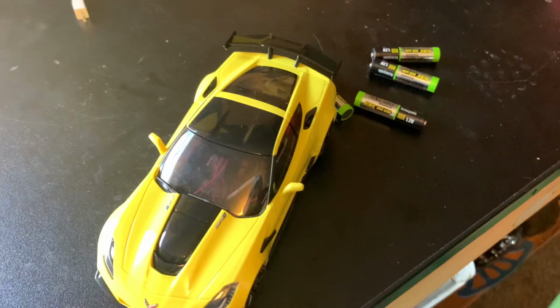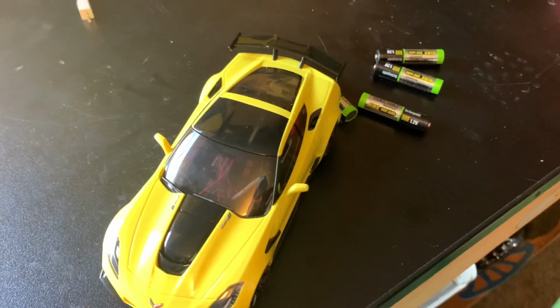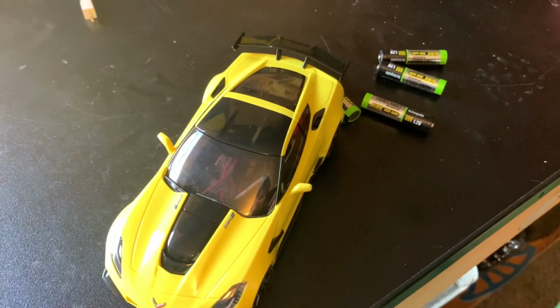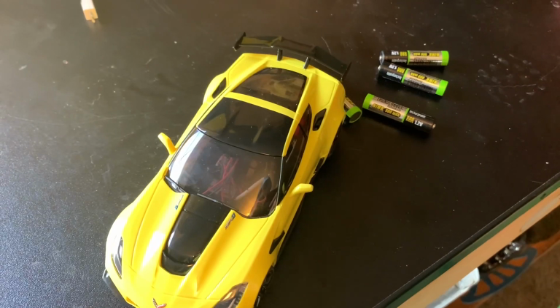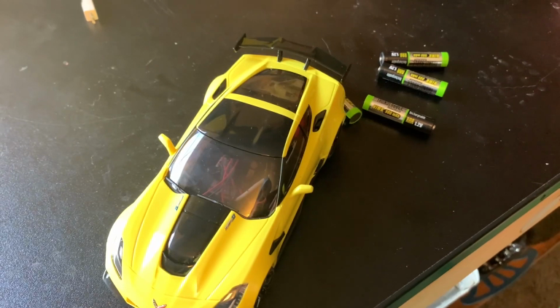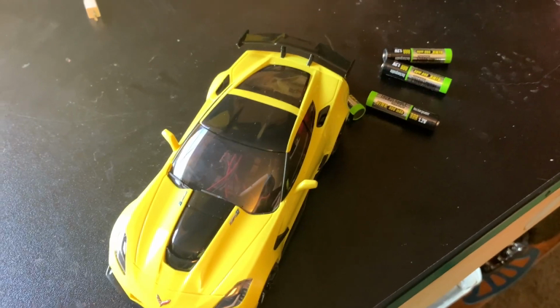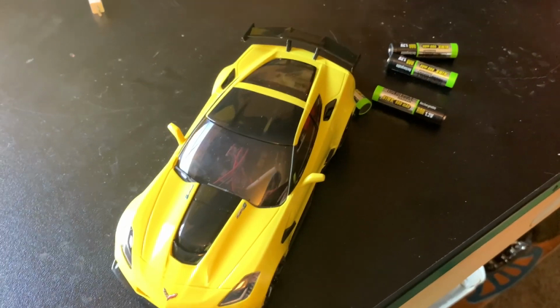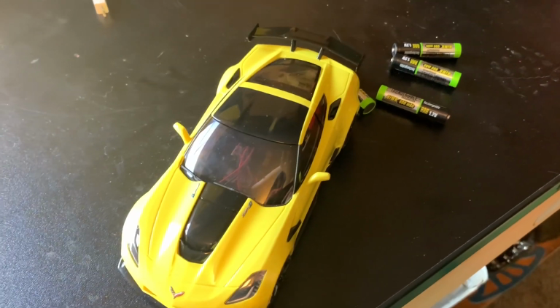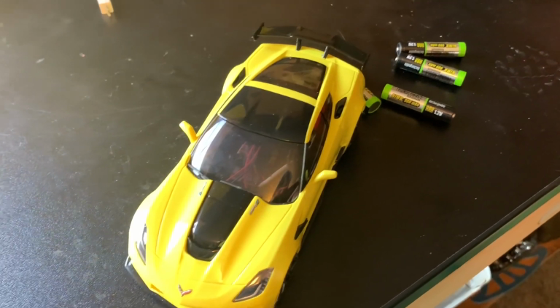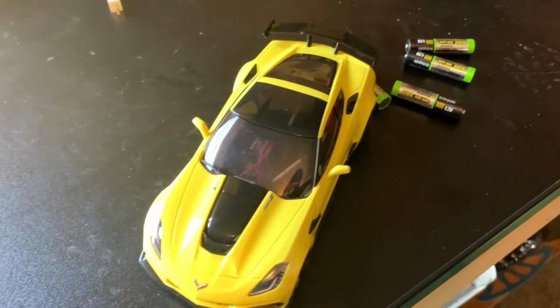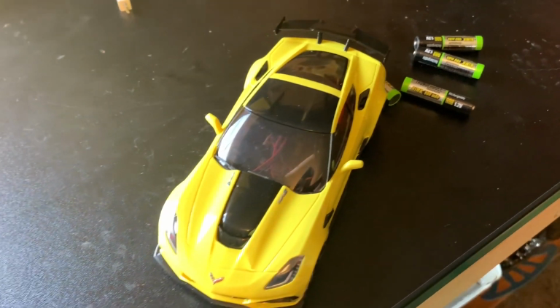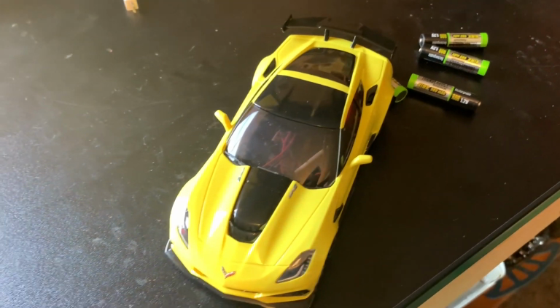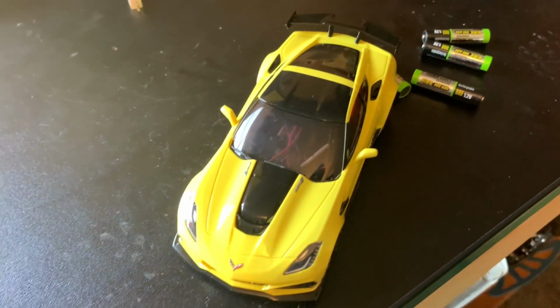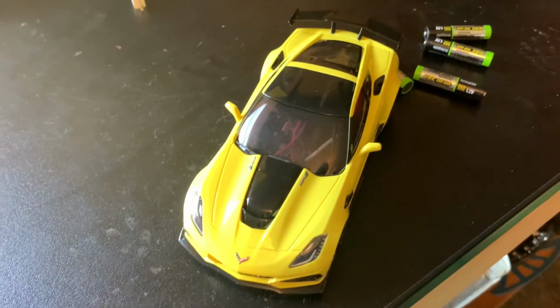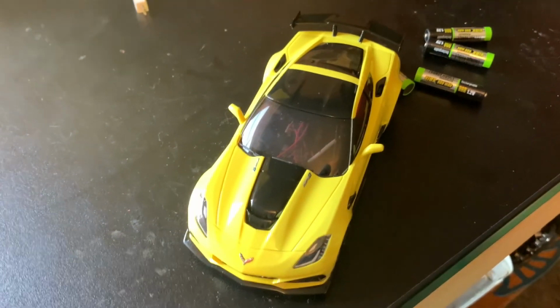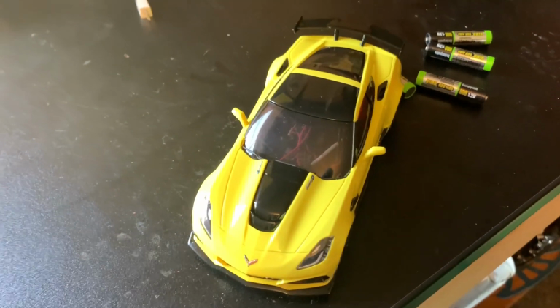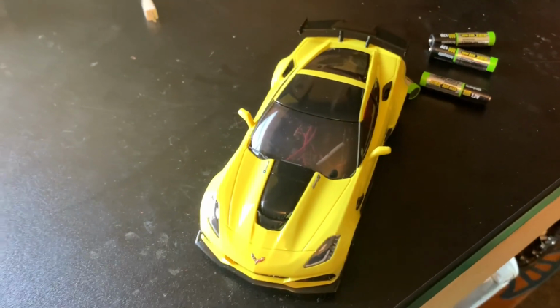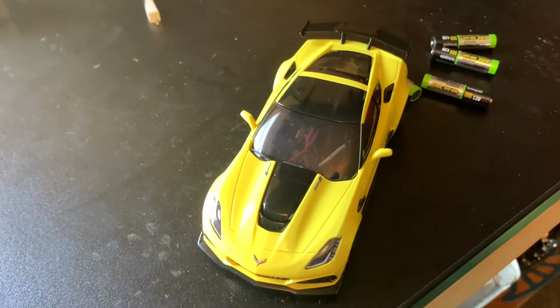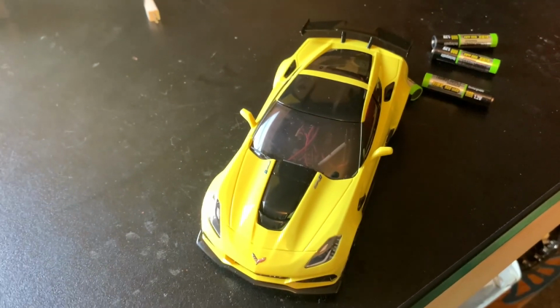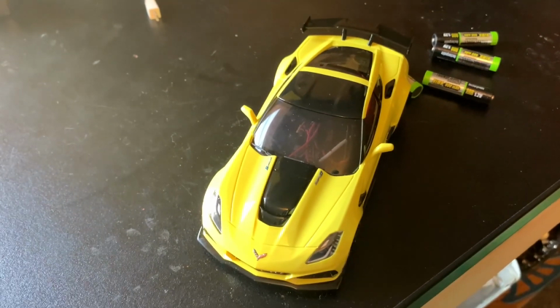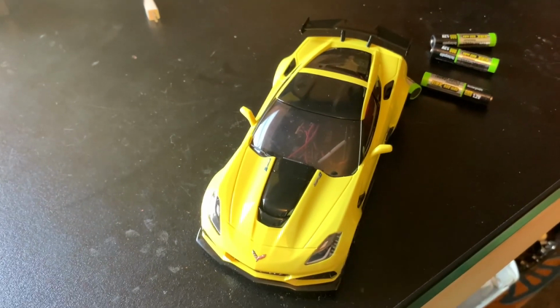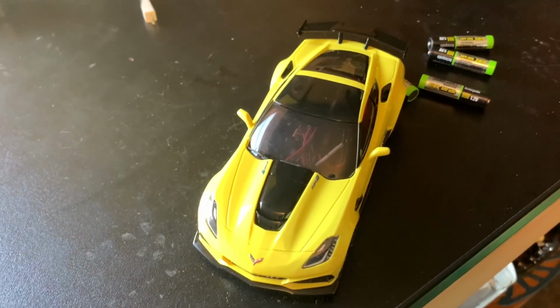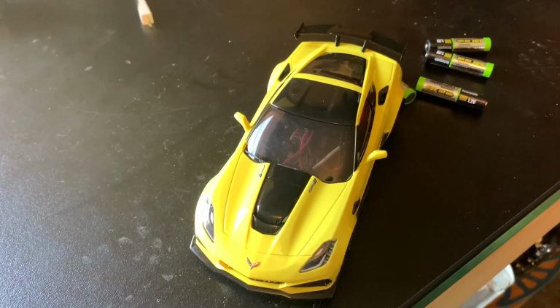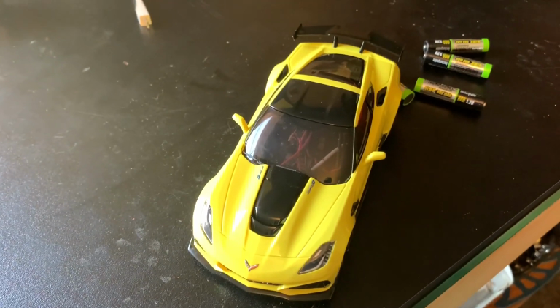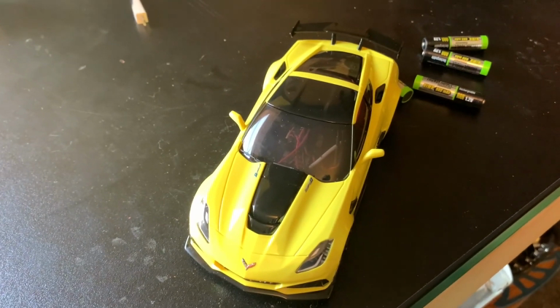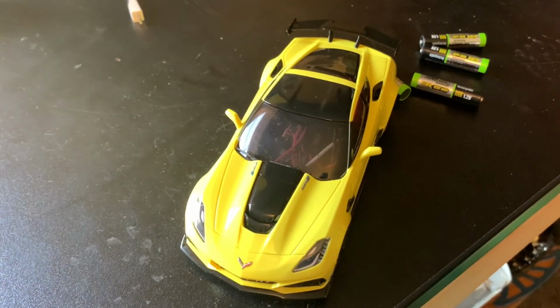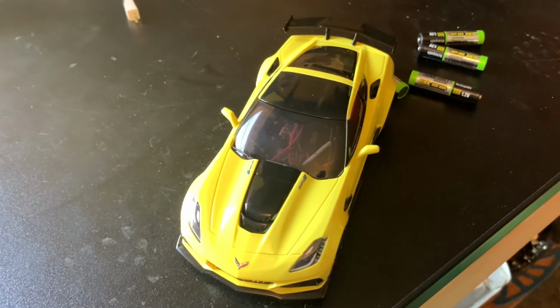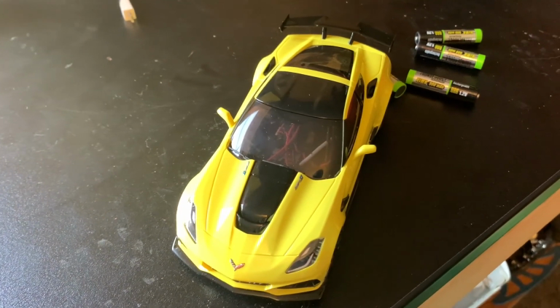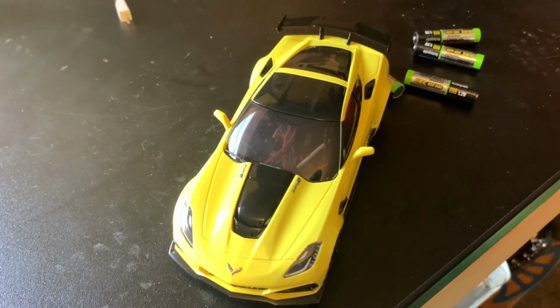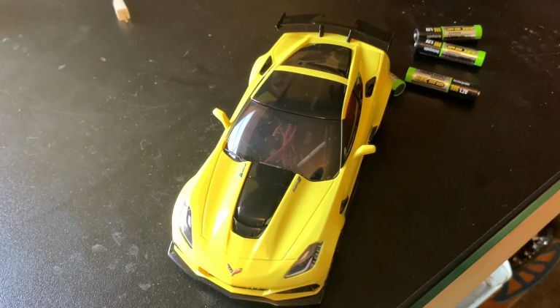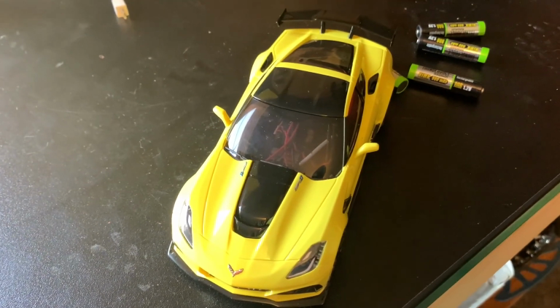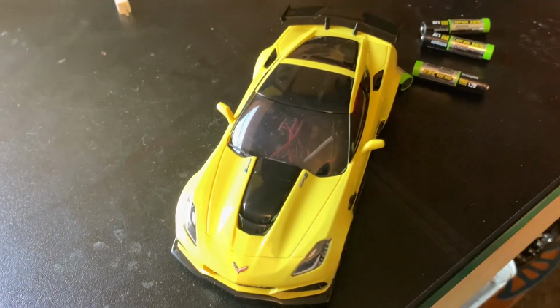Hey everyone, I am back here with another video and today we are going to bring my Mini-Z to the local track.